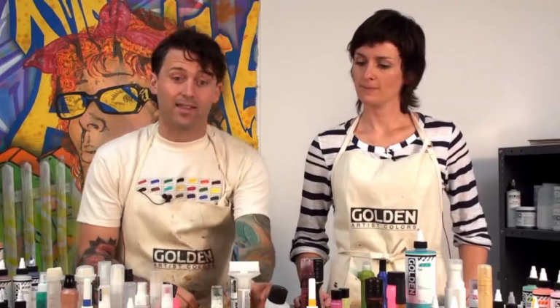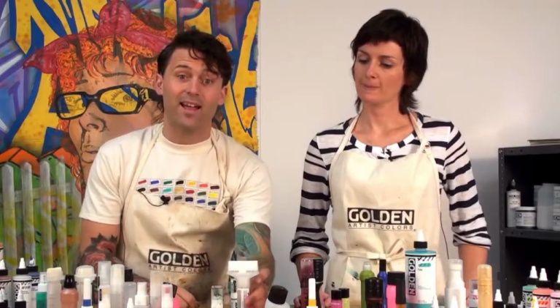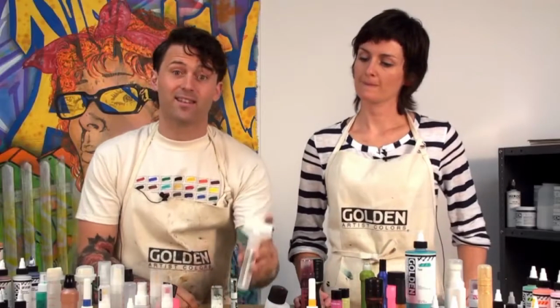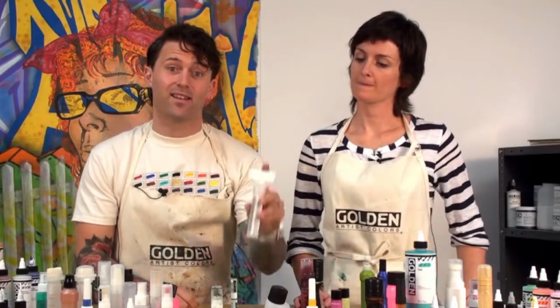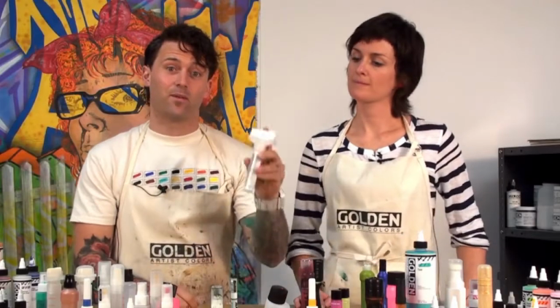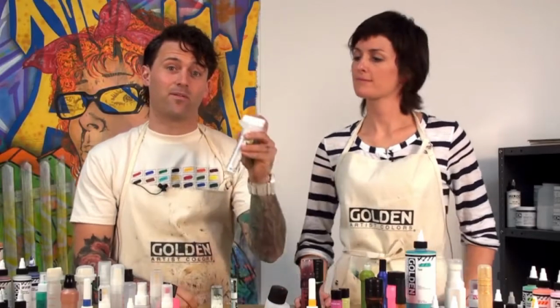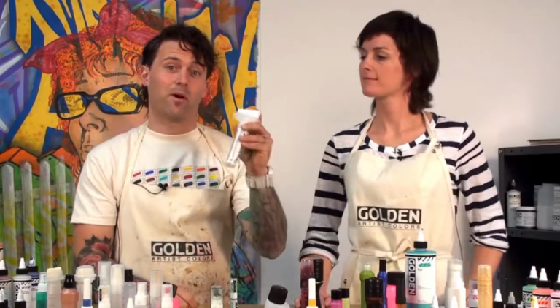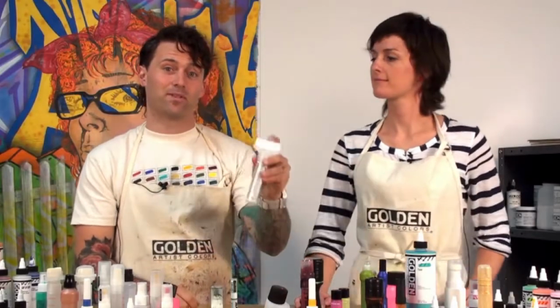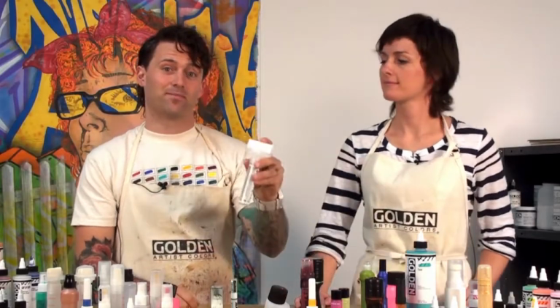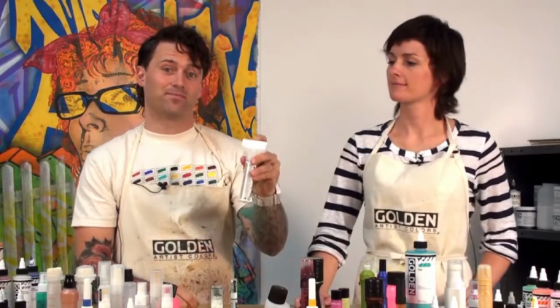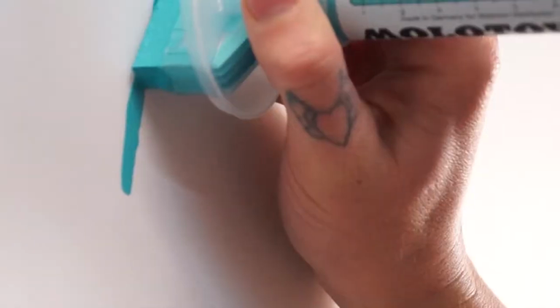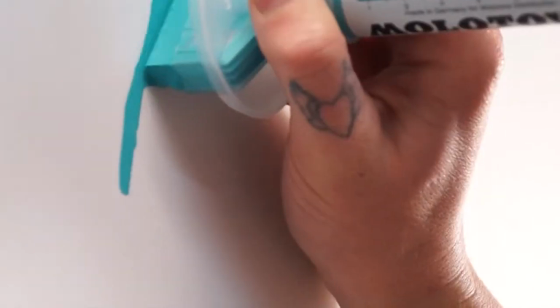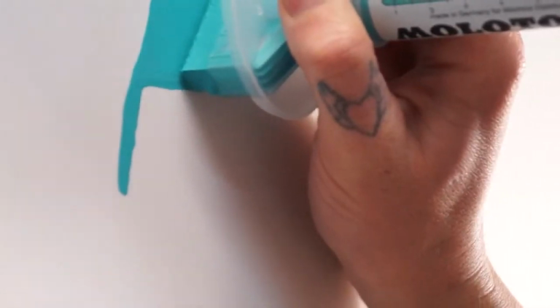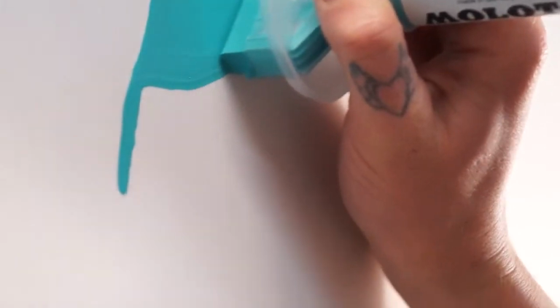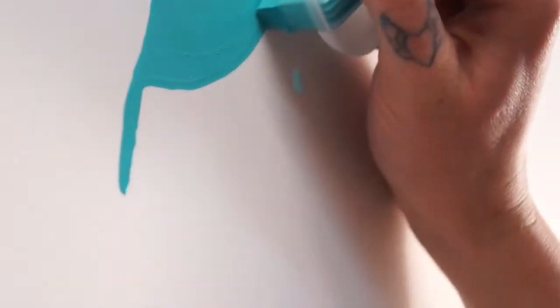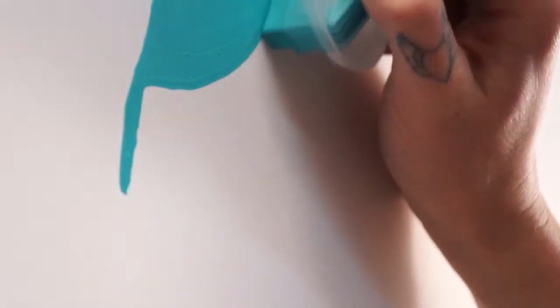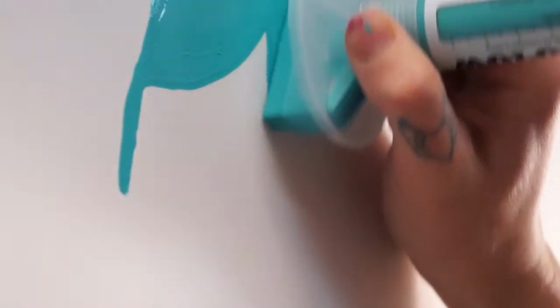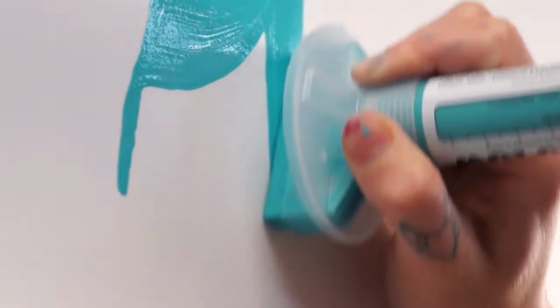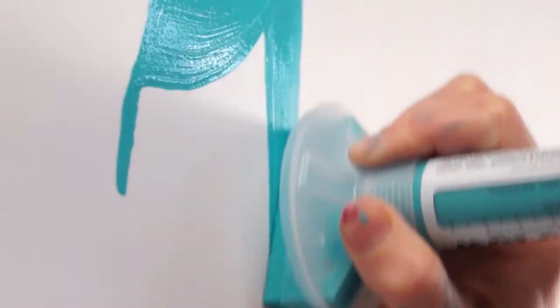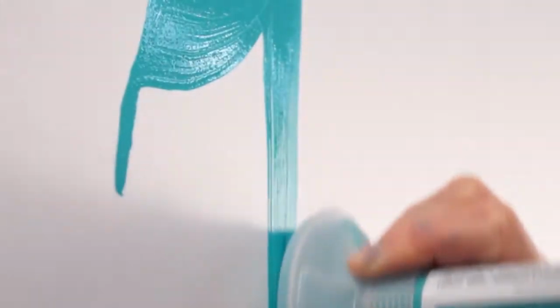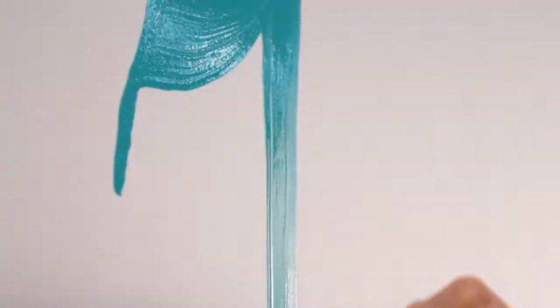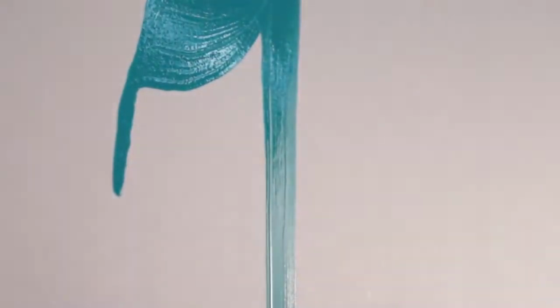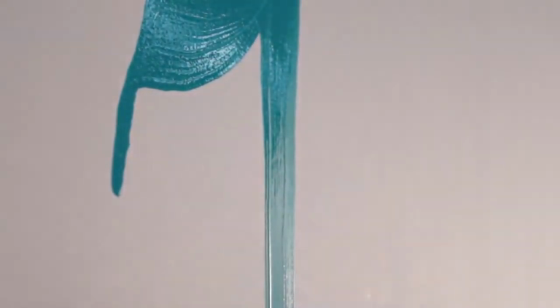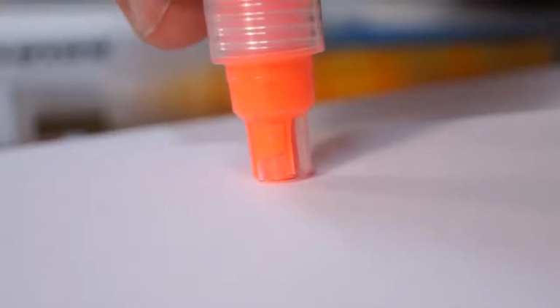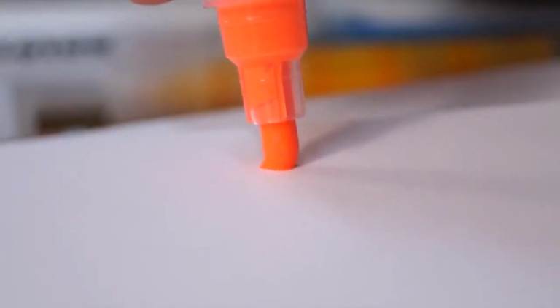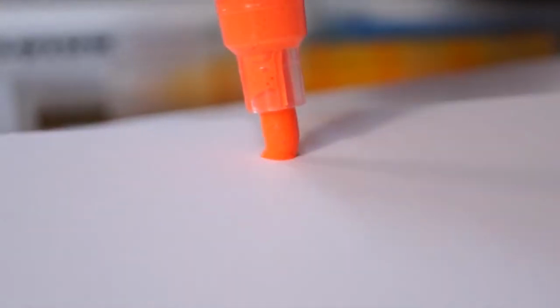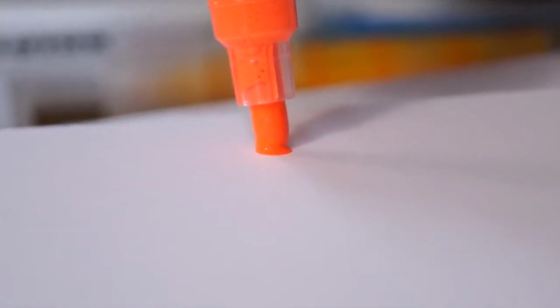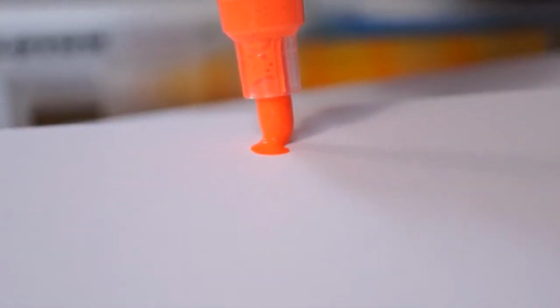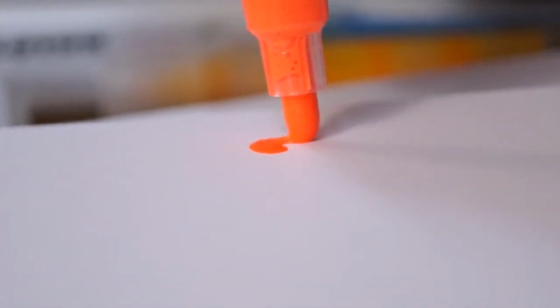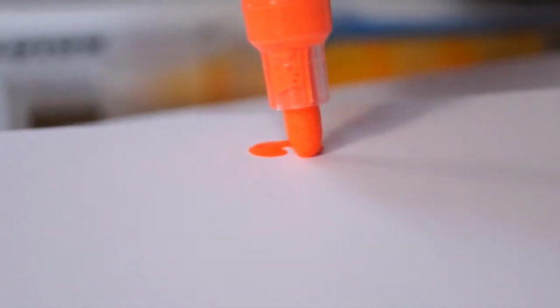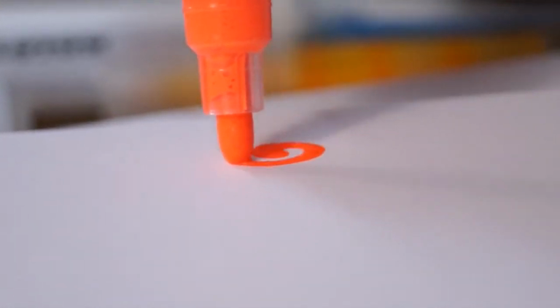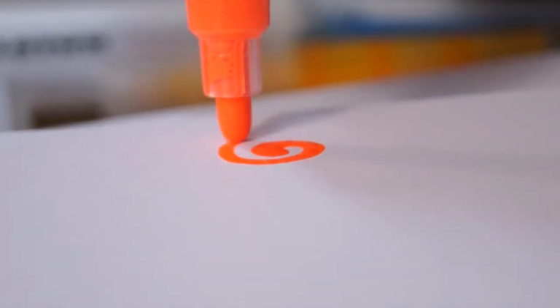And lastly, we have the pumps, which is a classic felt-tip marker that offers a great deal of precision and control.